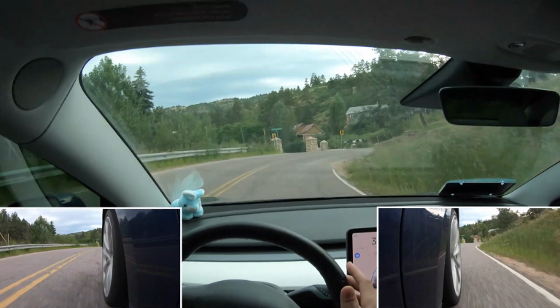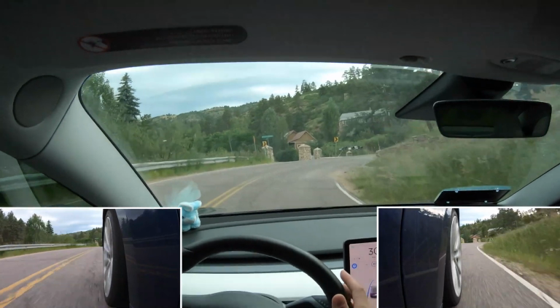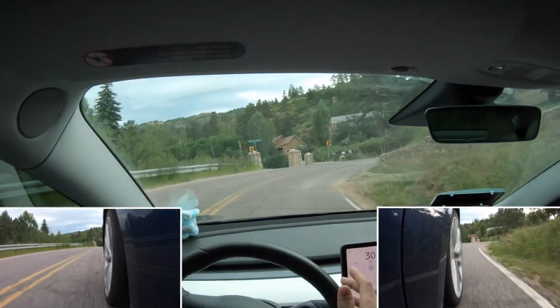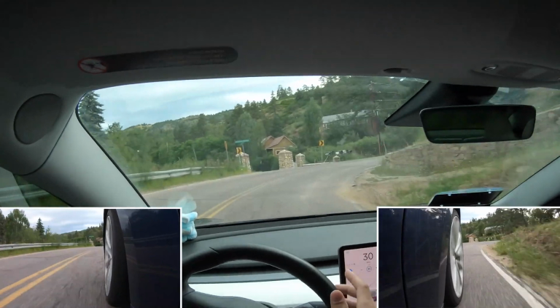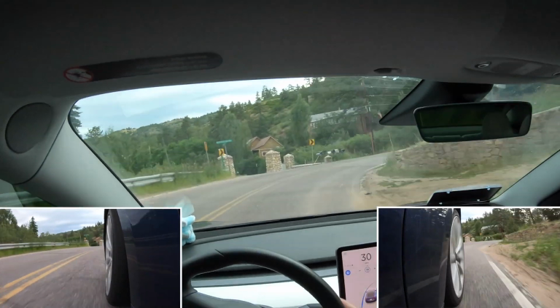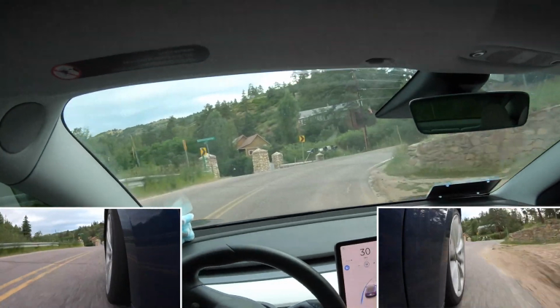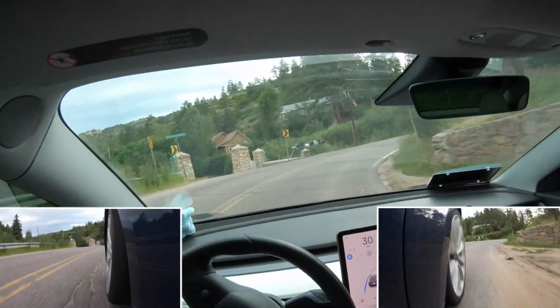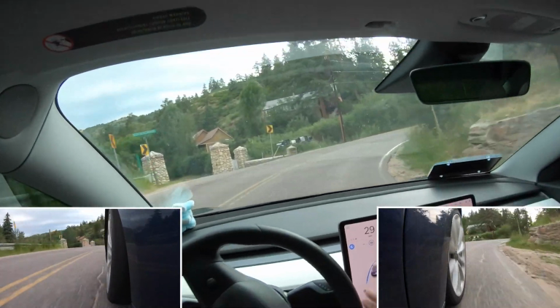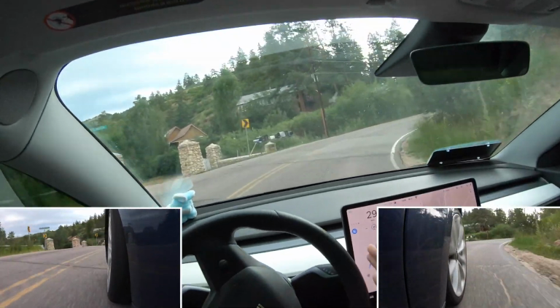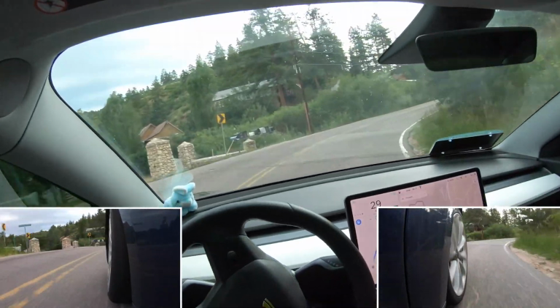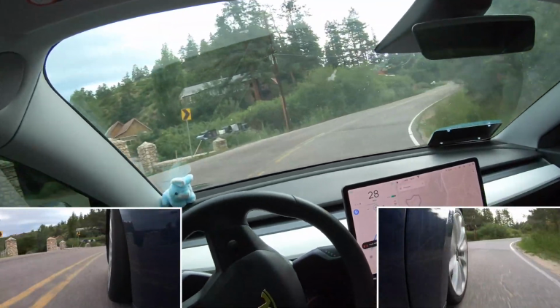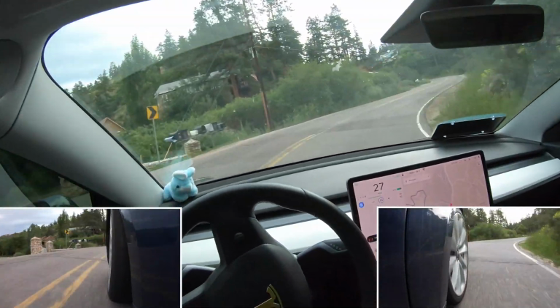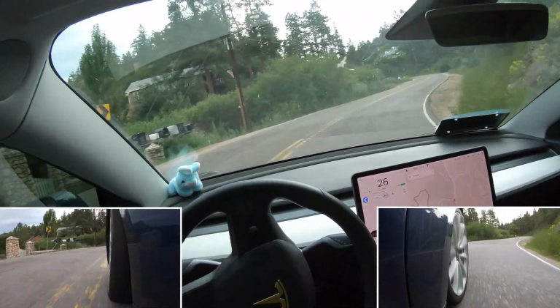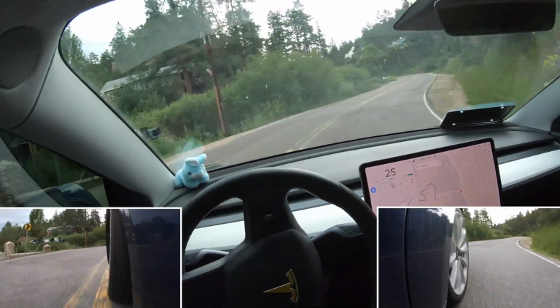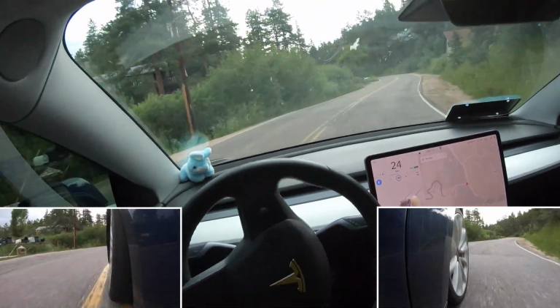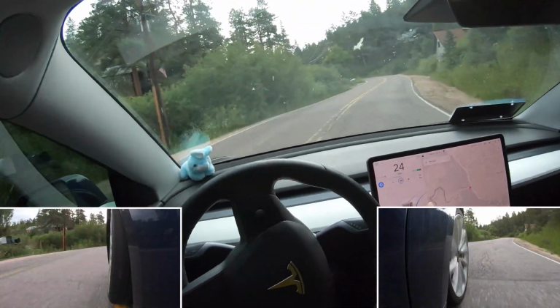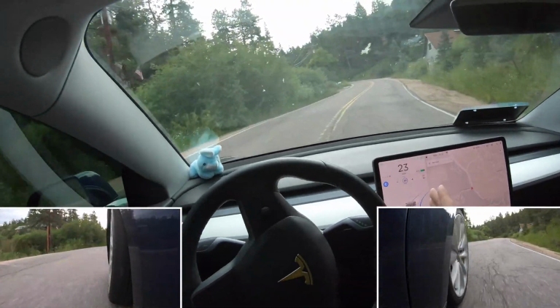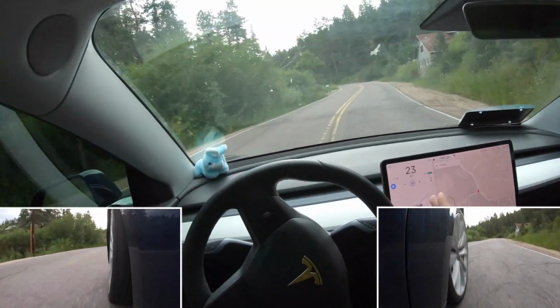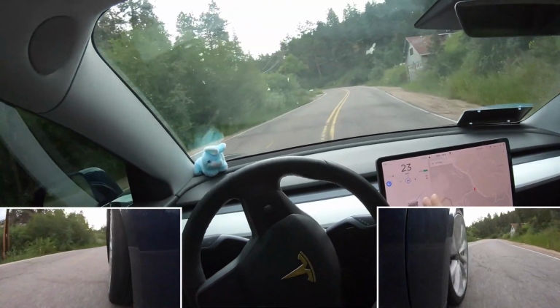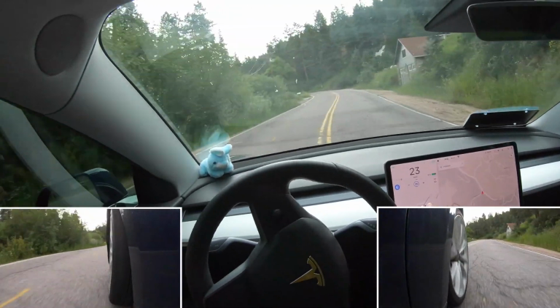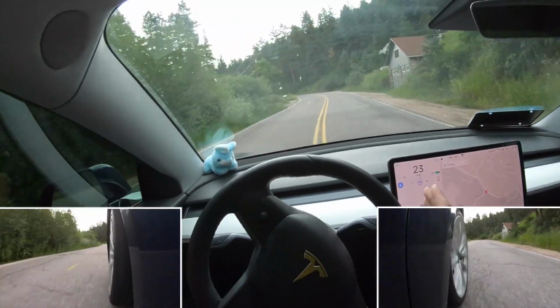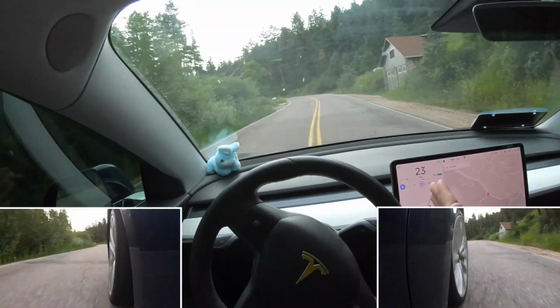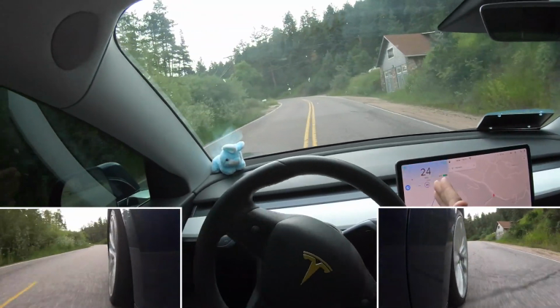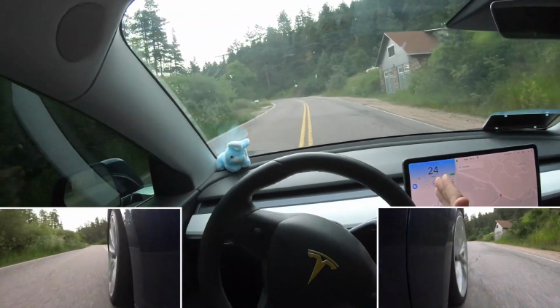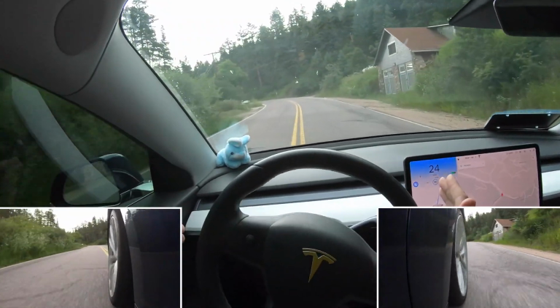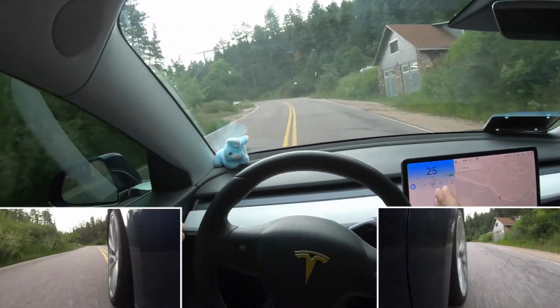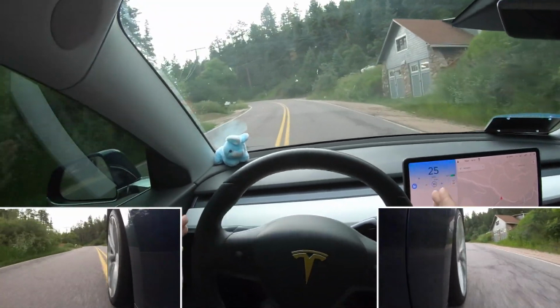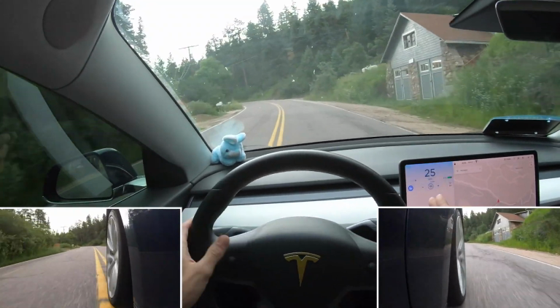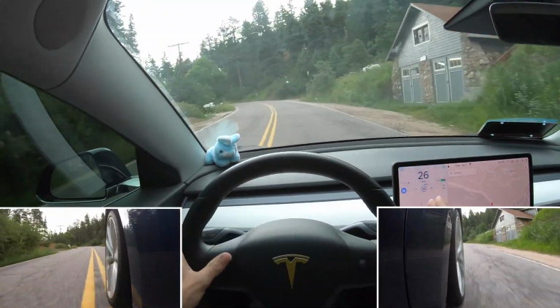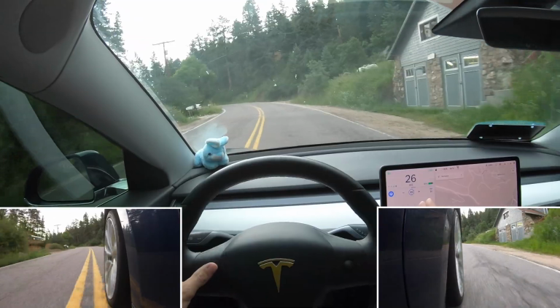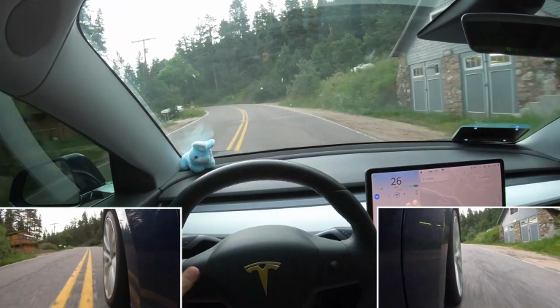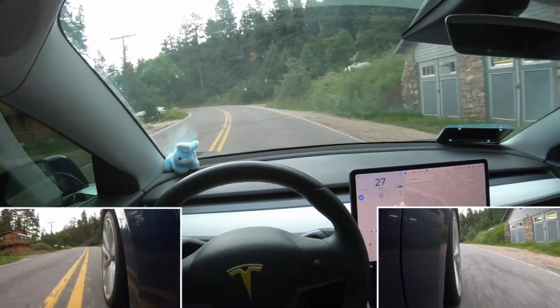Too hot, too hot, too hot — oh, whoa, alright.